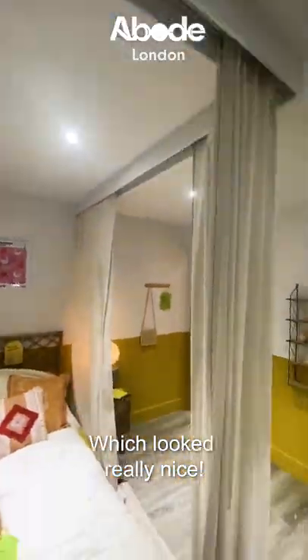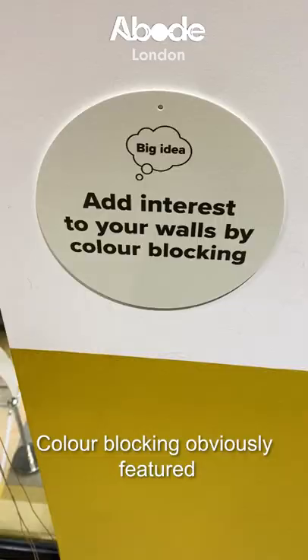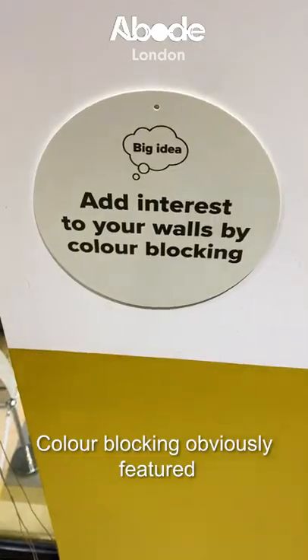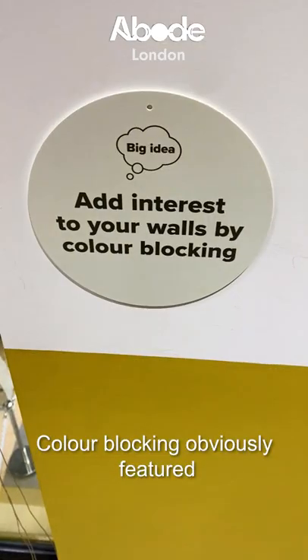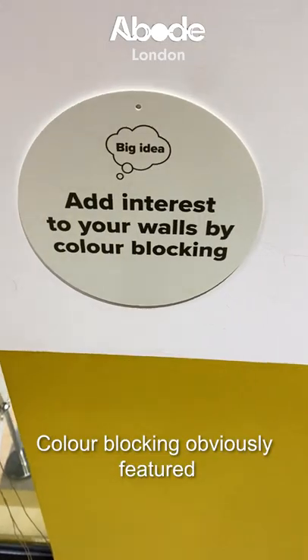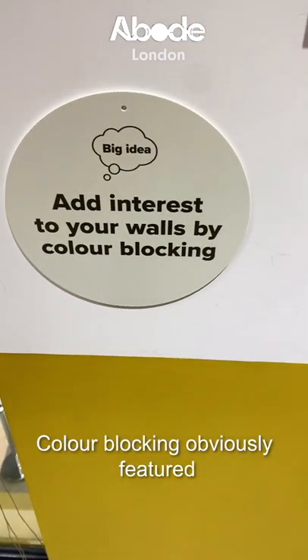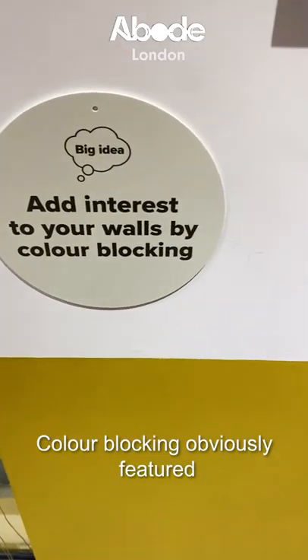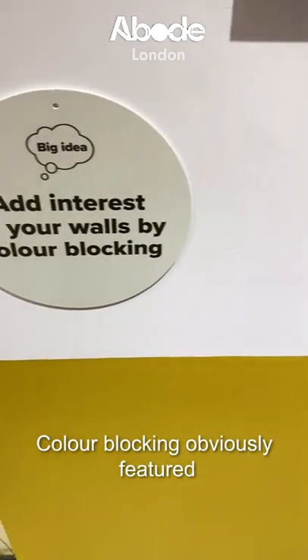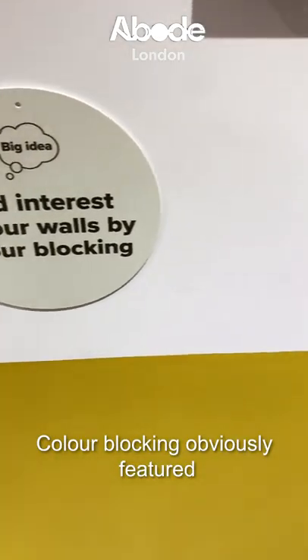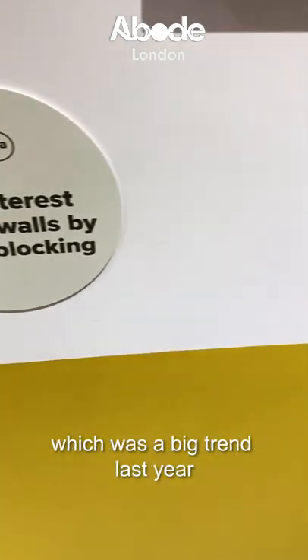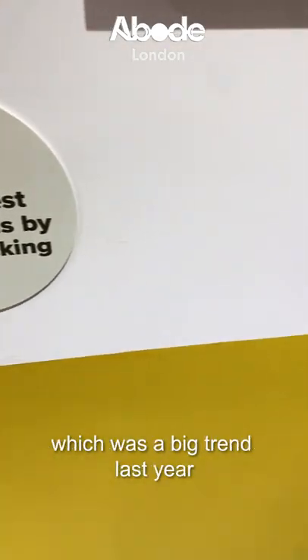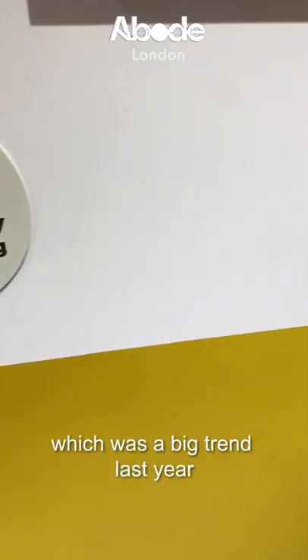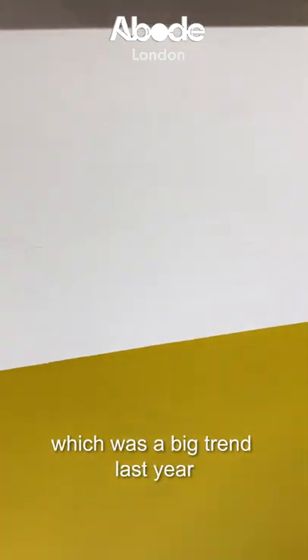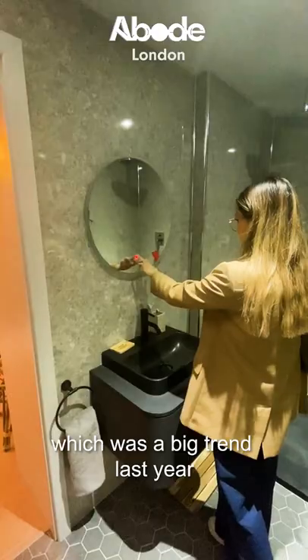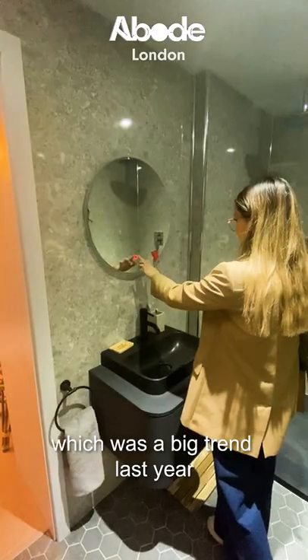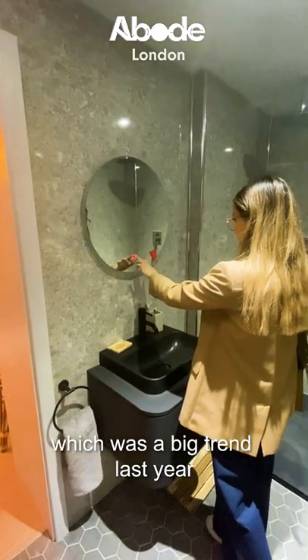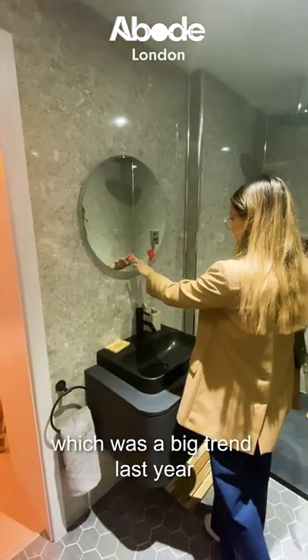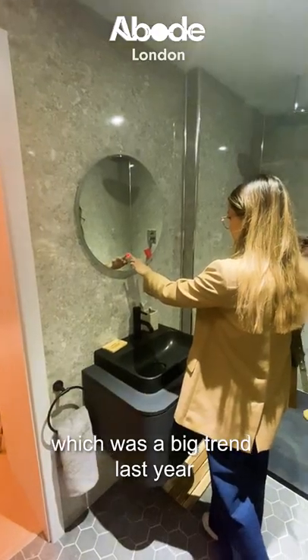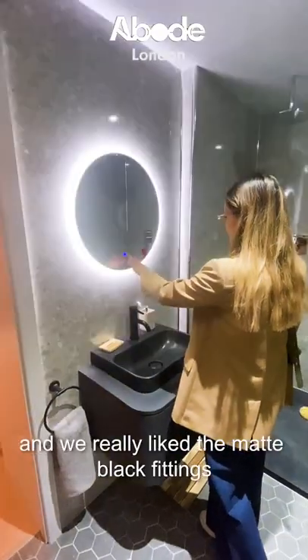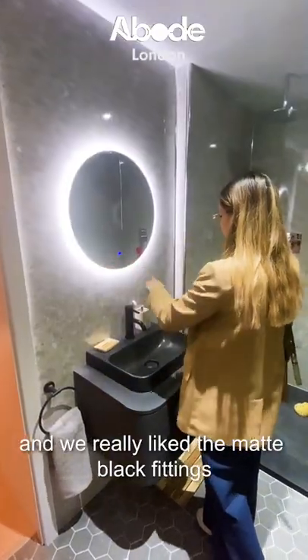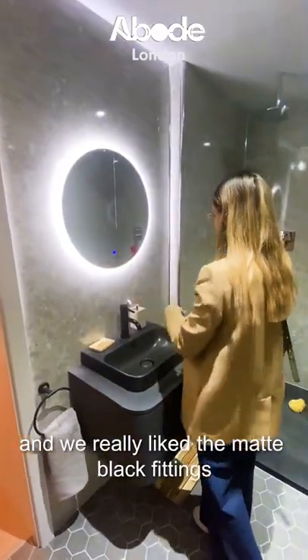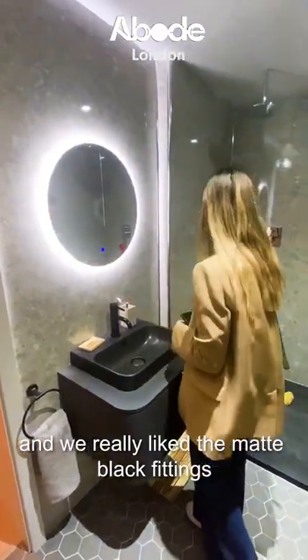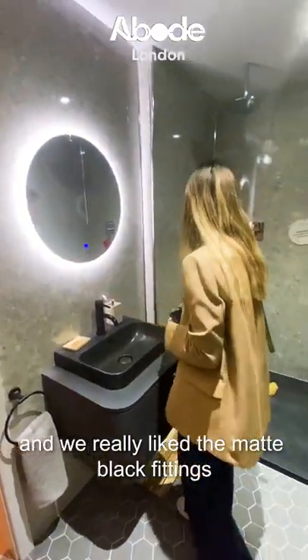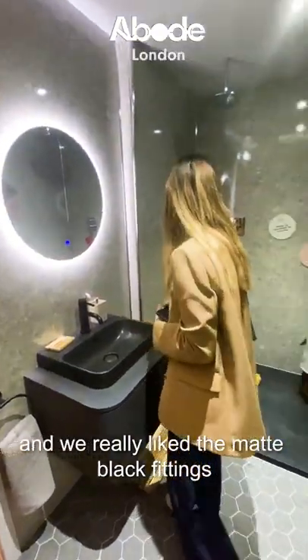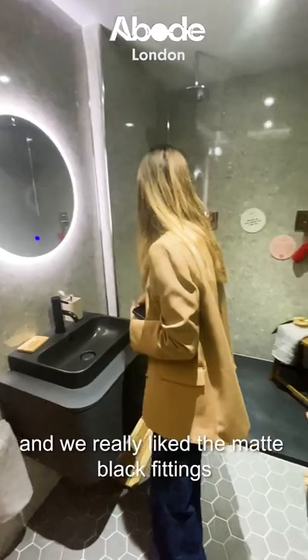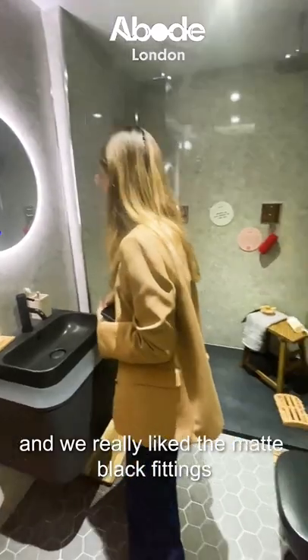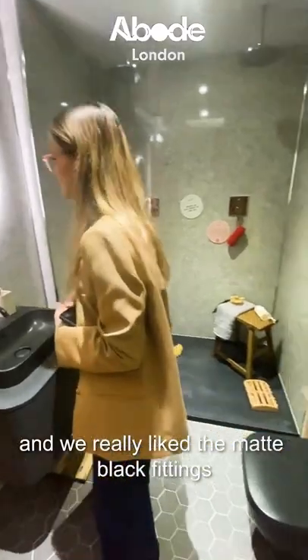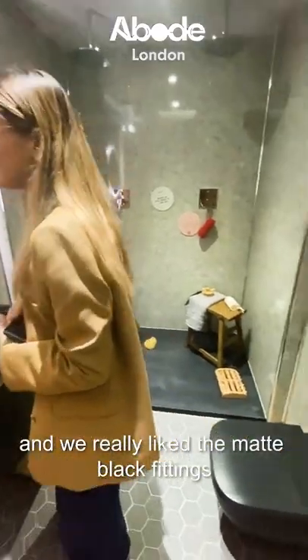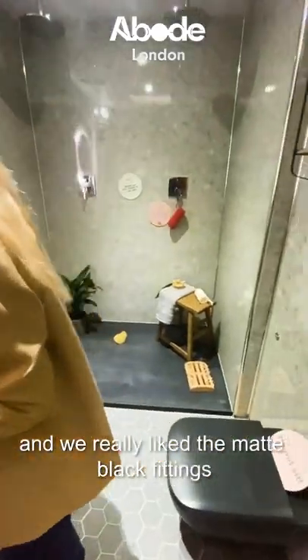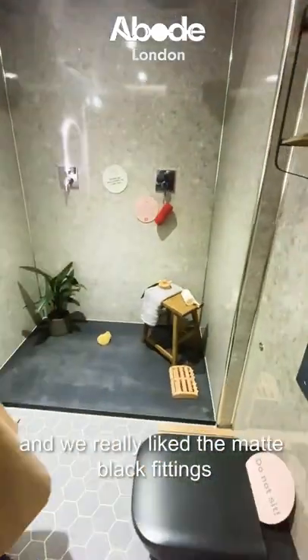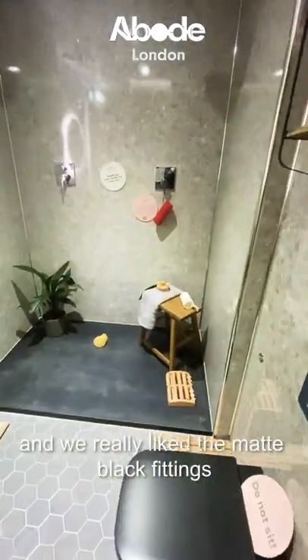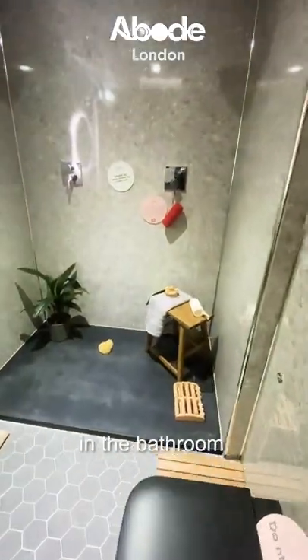Colour-blocking obviously featured, which was a big trend last year. And we really liked the matte black fittings in the bathroom.